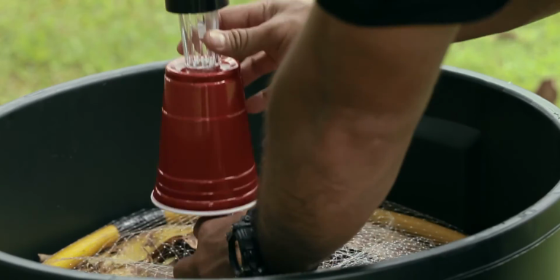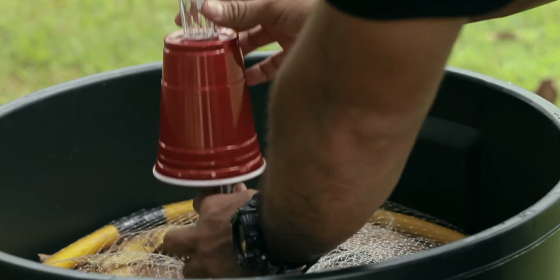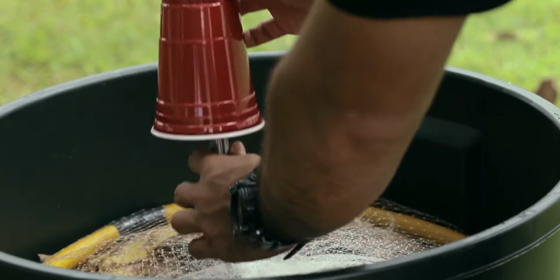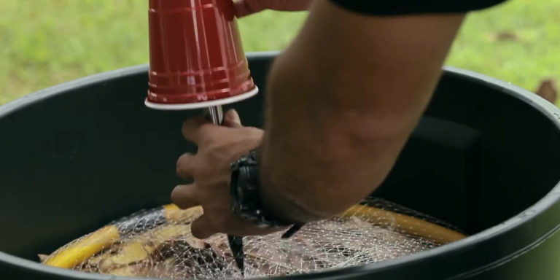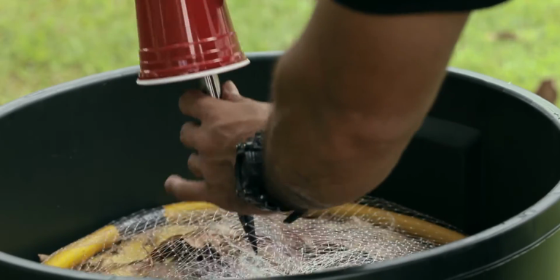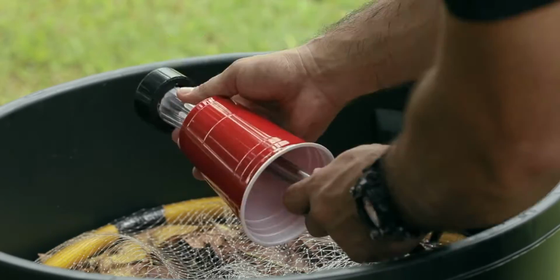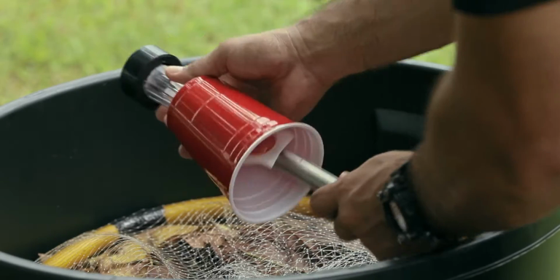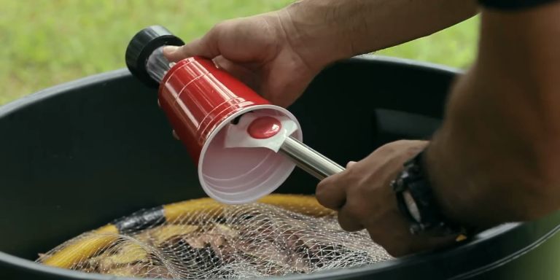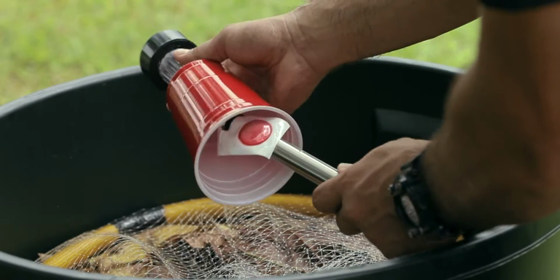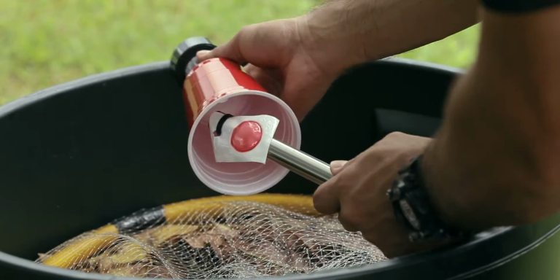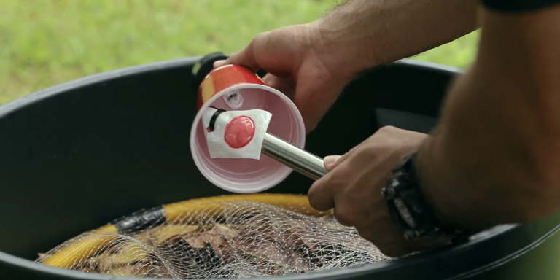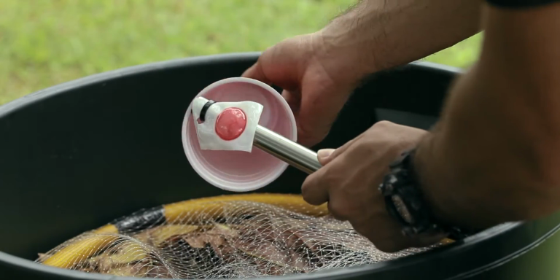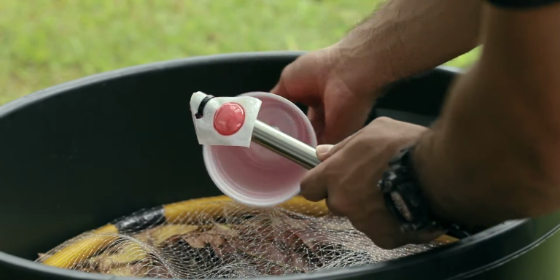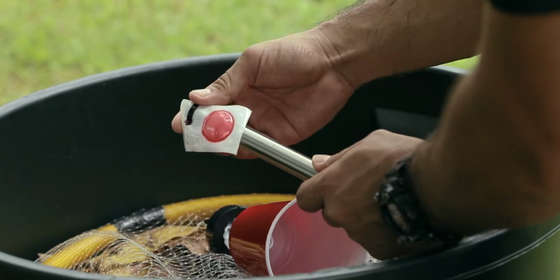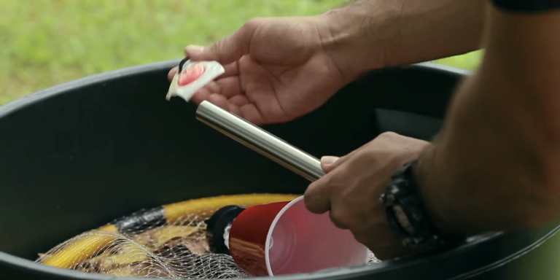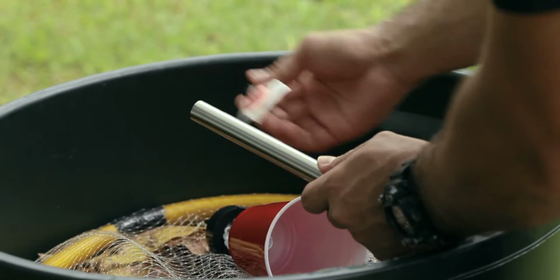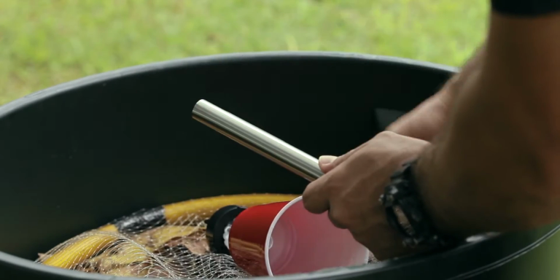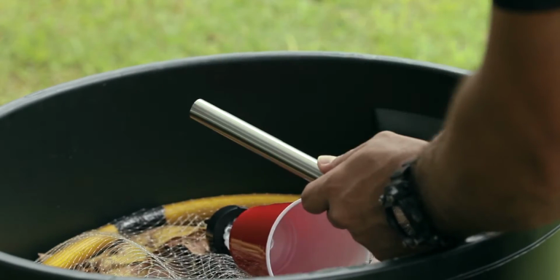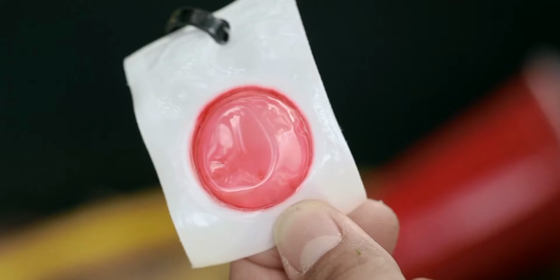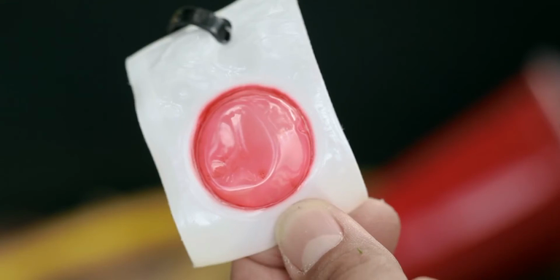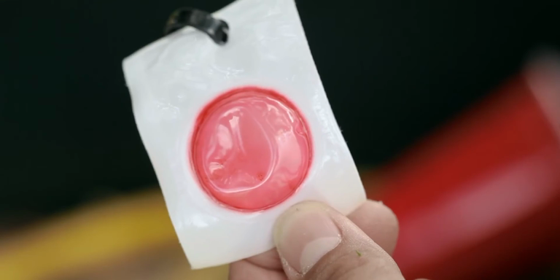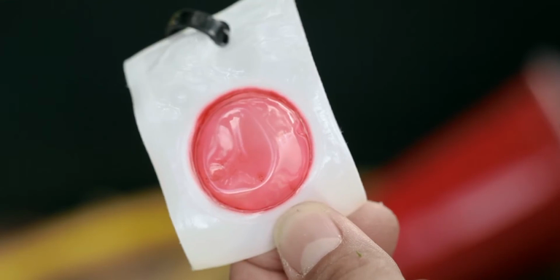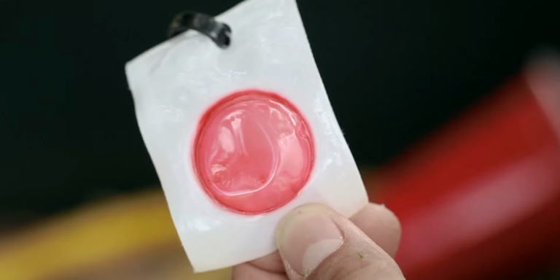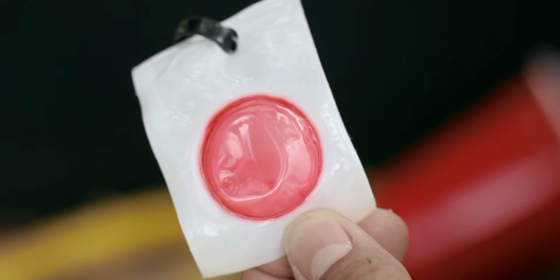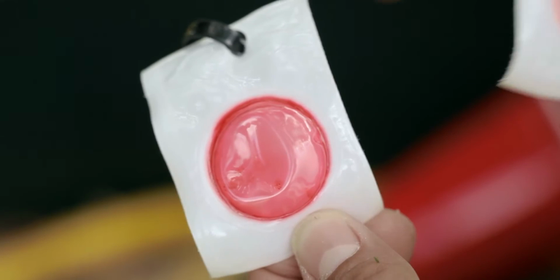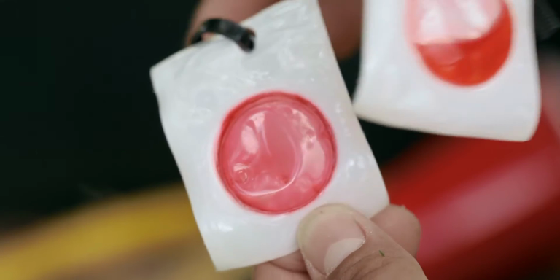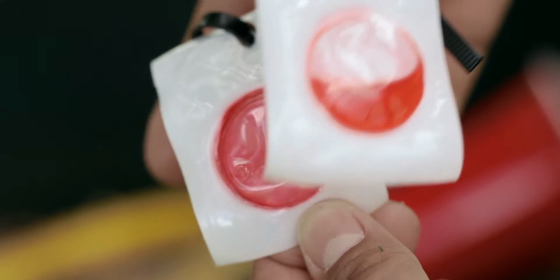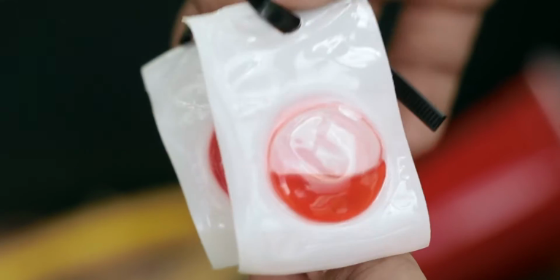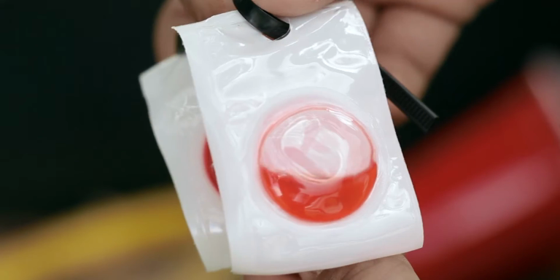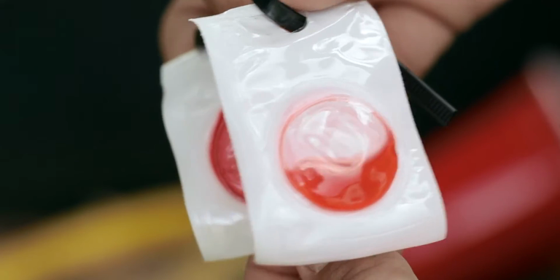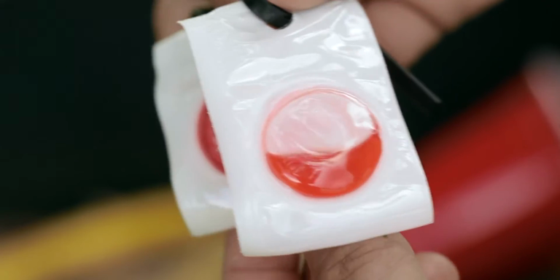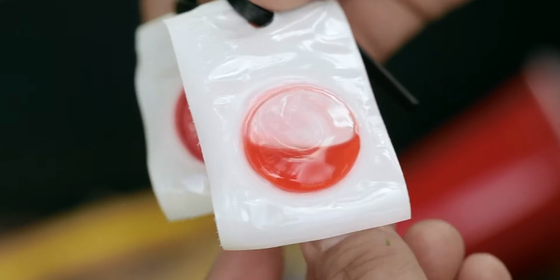Also, over time the pheromone lure will dry up, so replace it with a new one as needed.